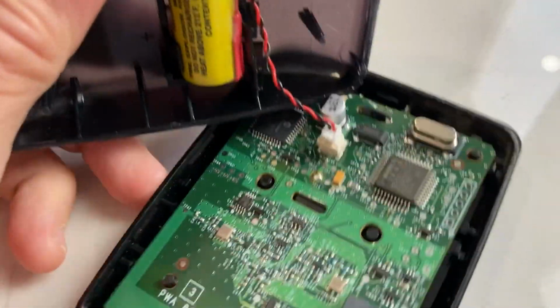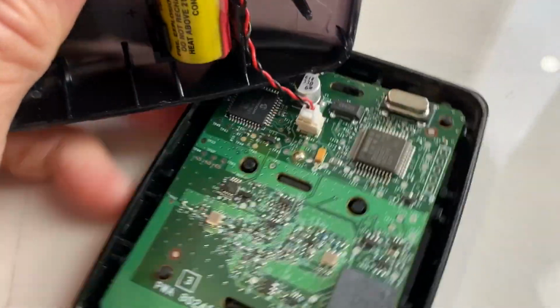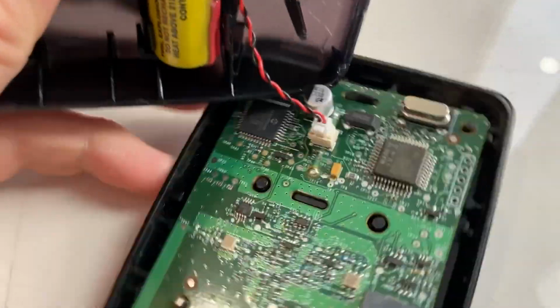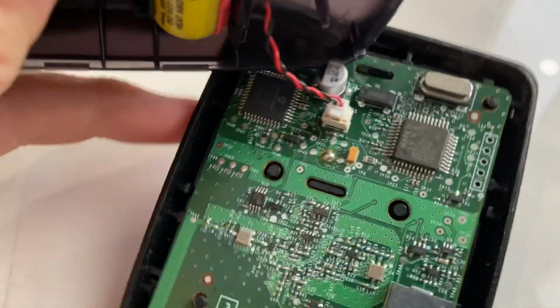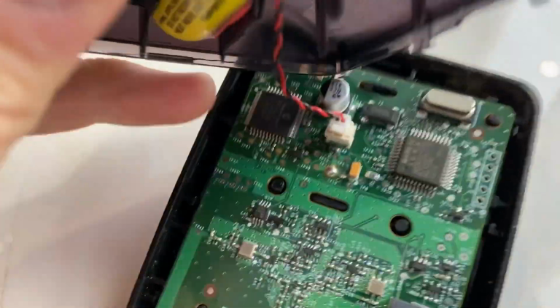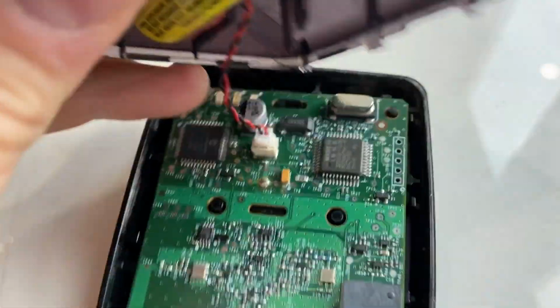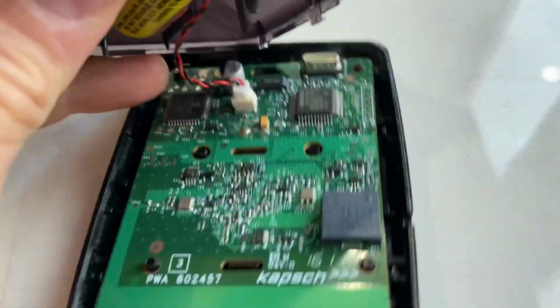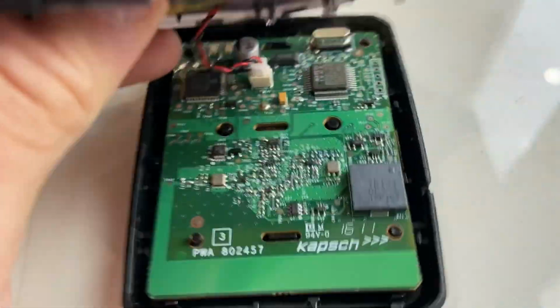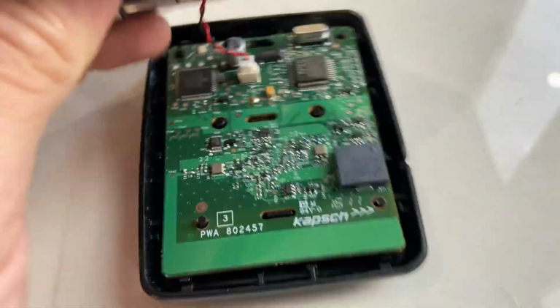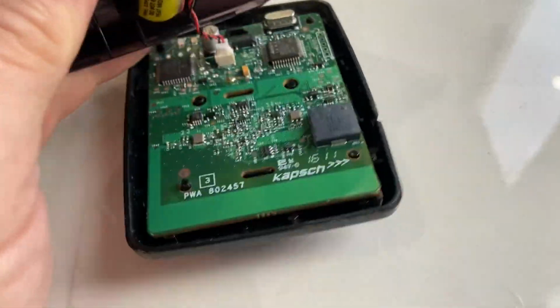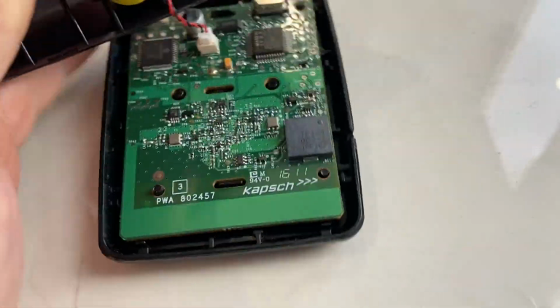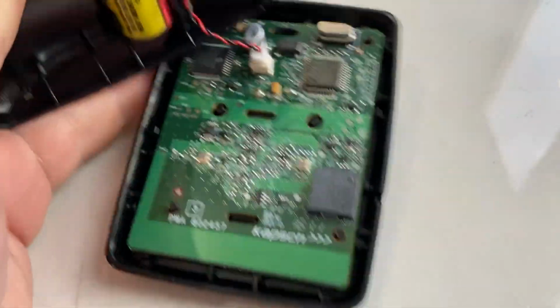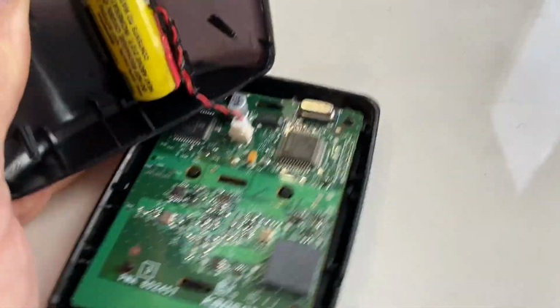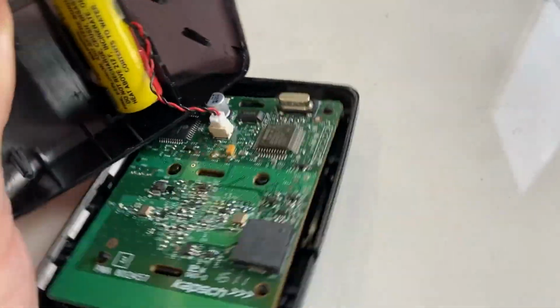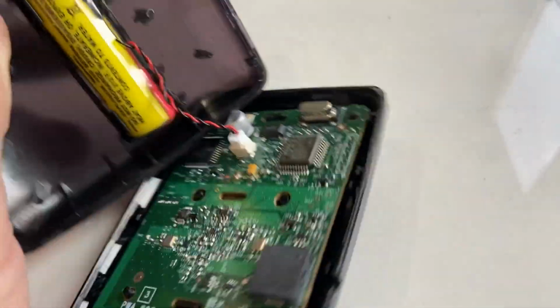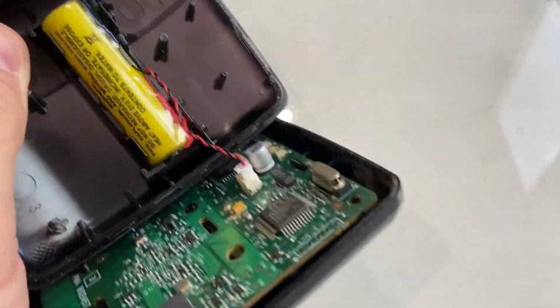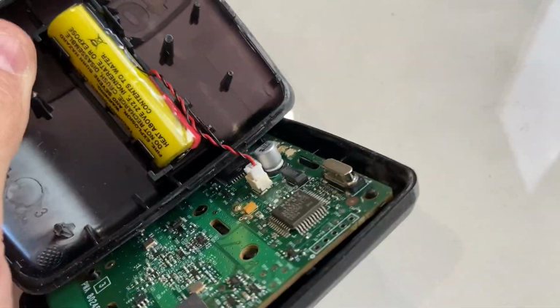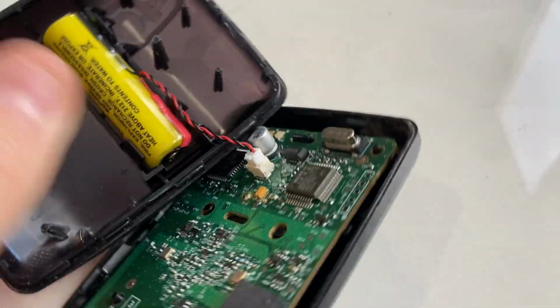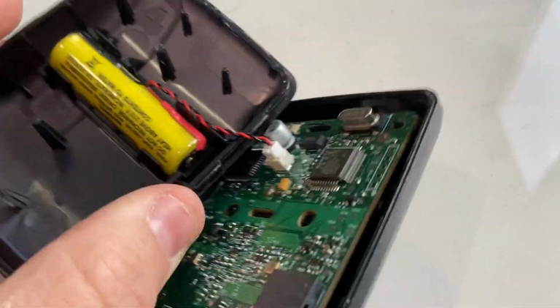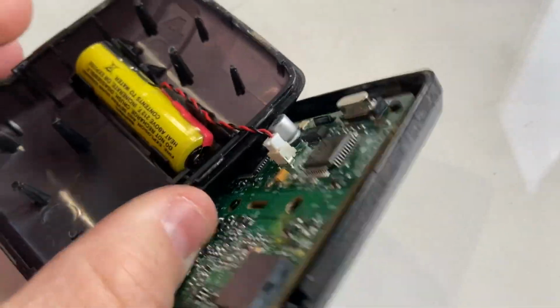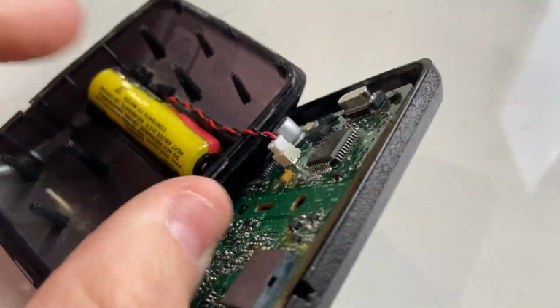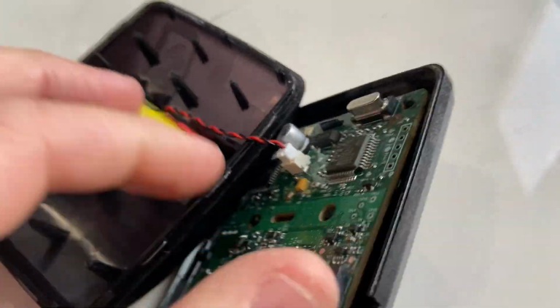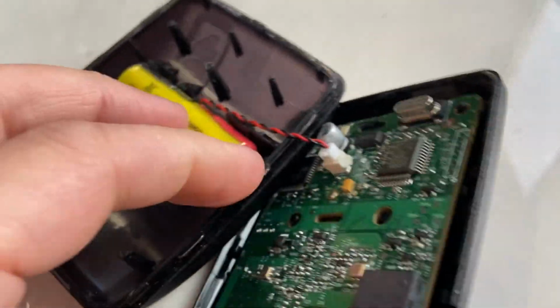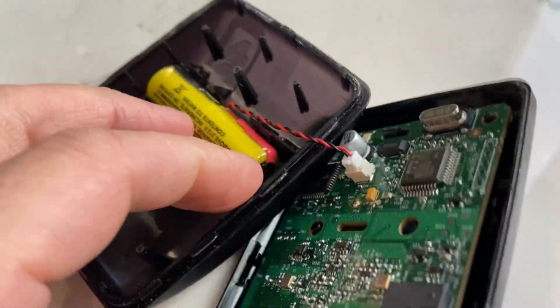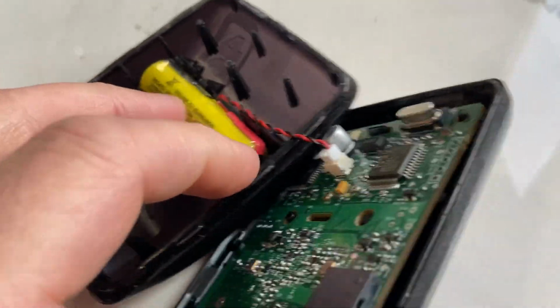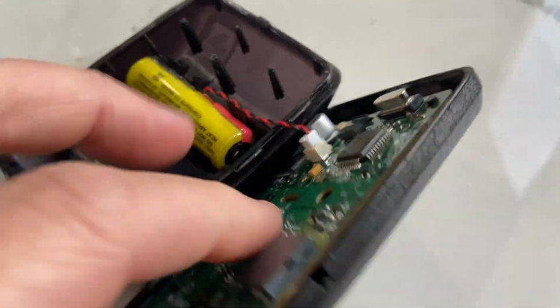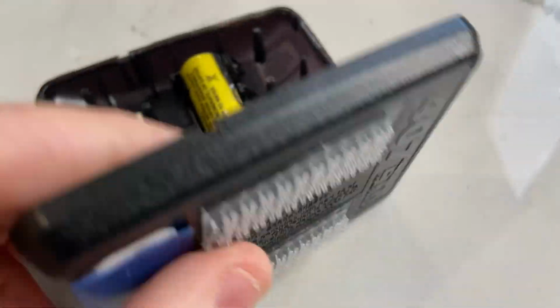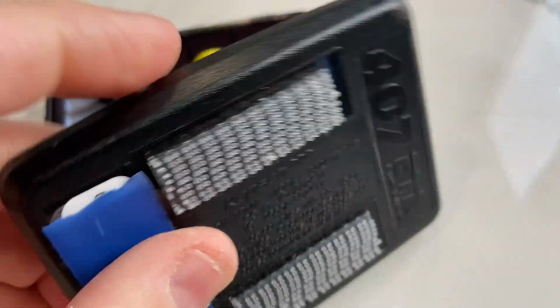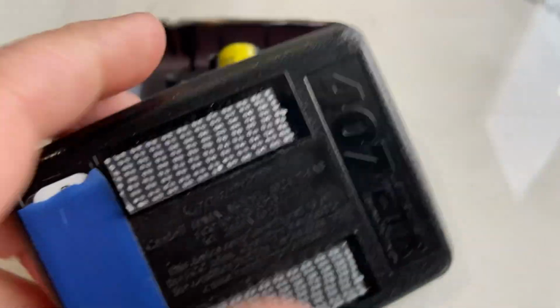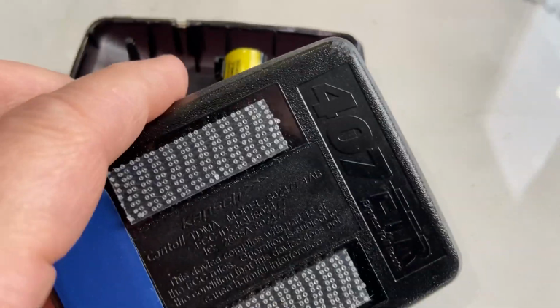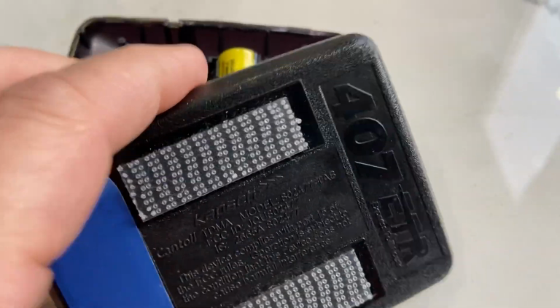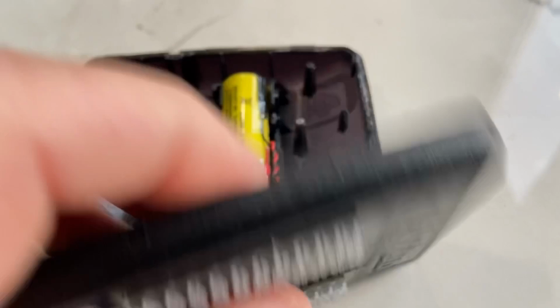So I opened it up — there's the board inside. I'm just going to show you what's inside of here.